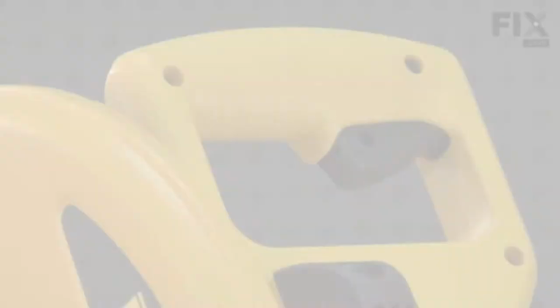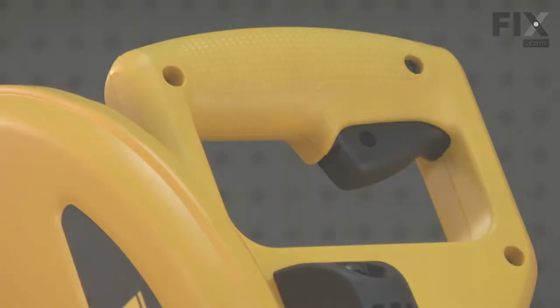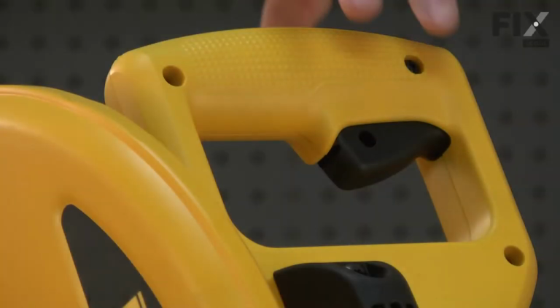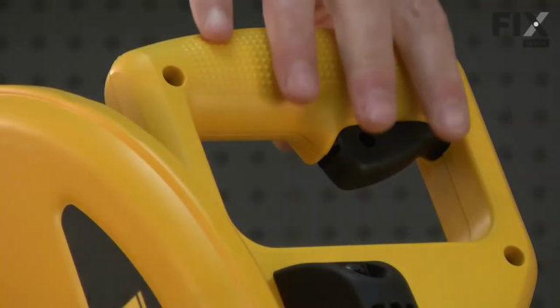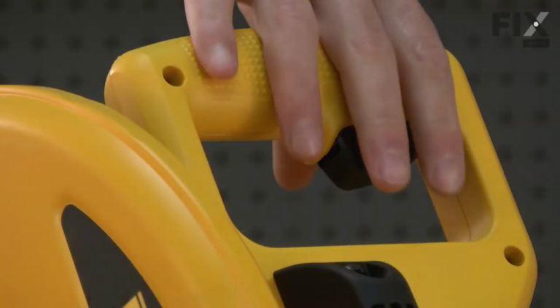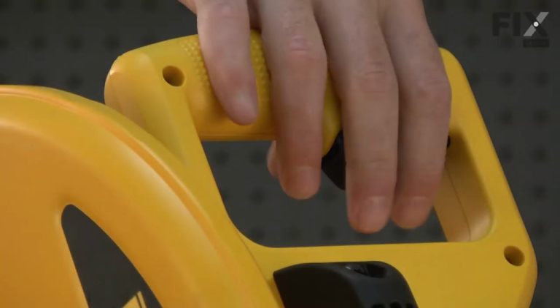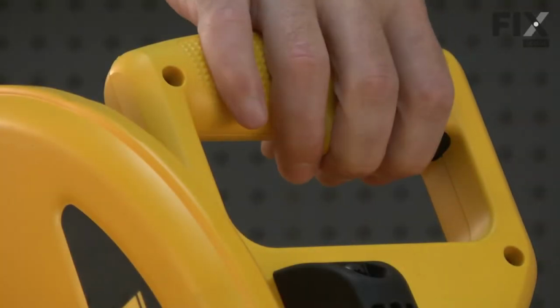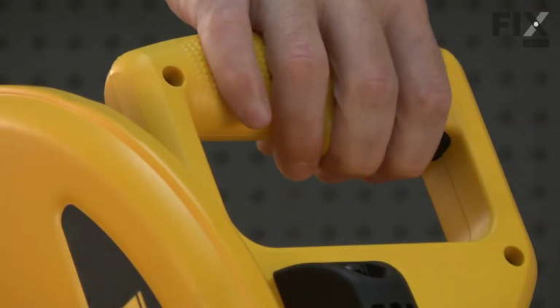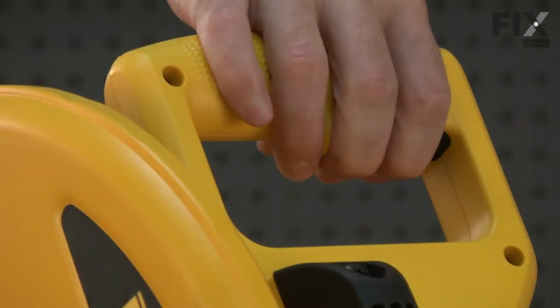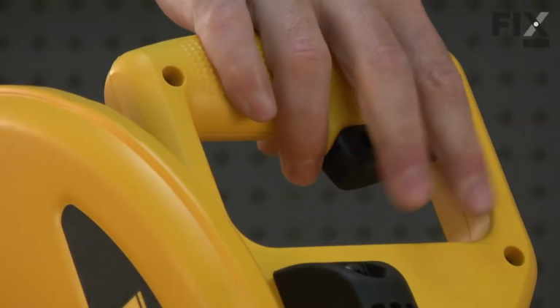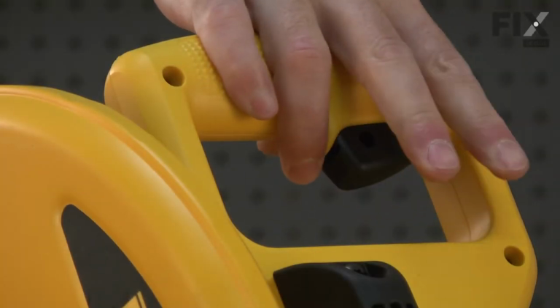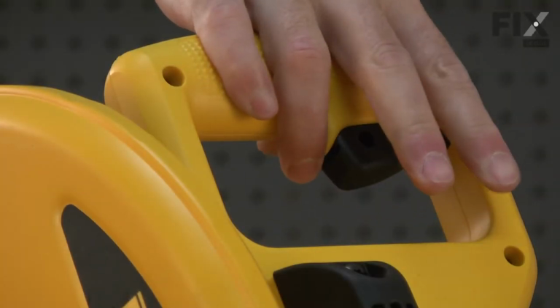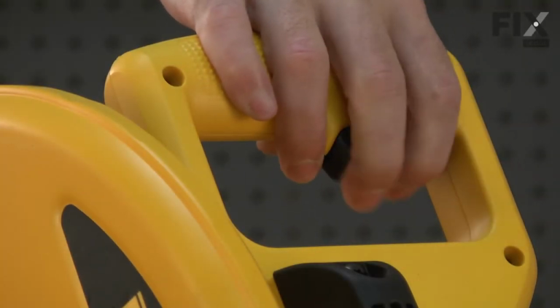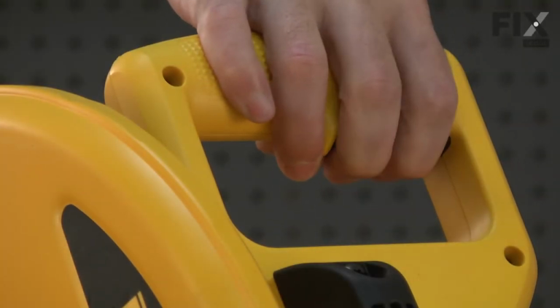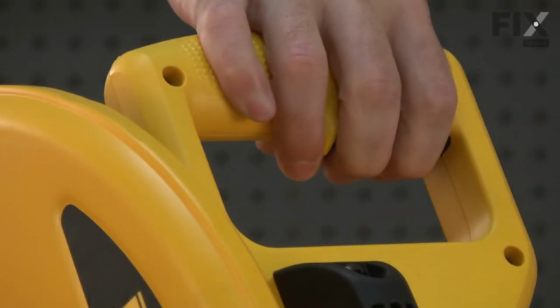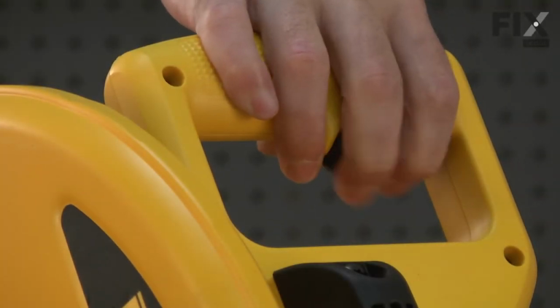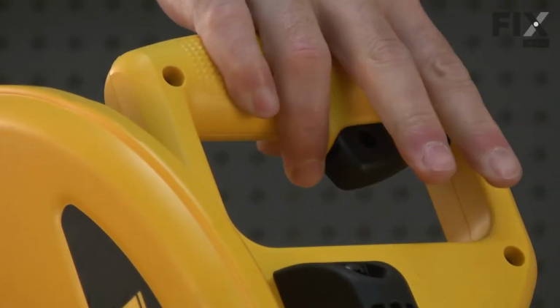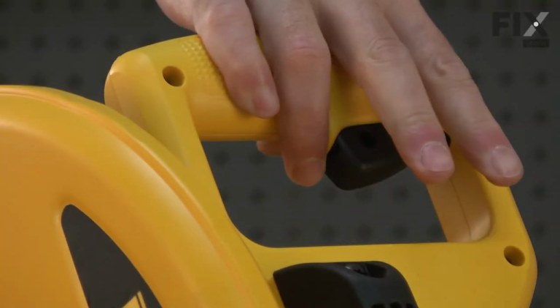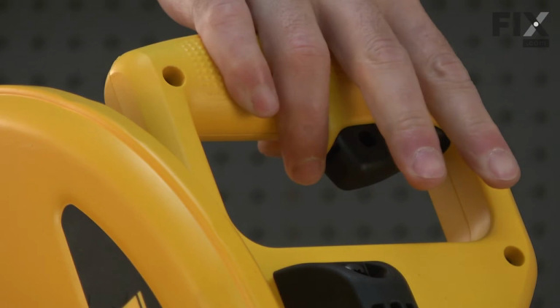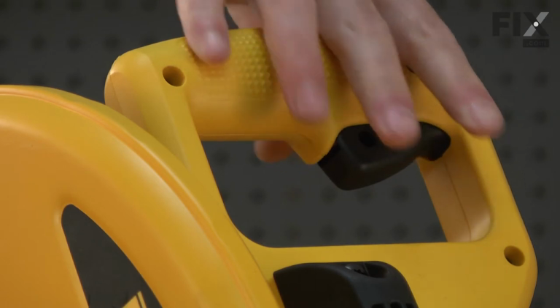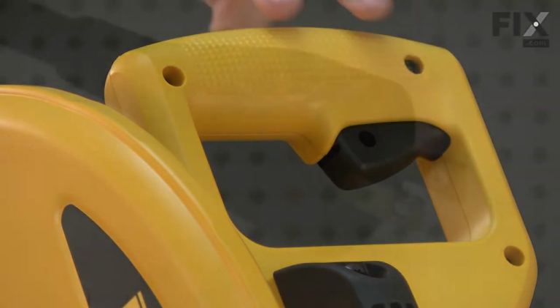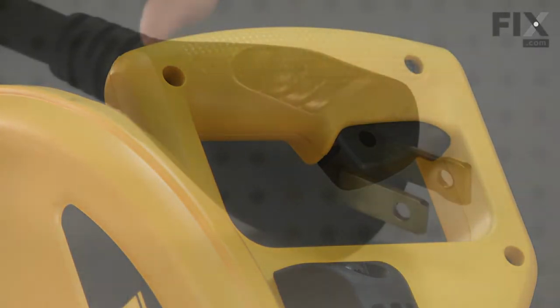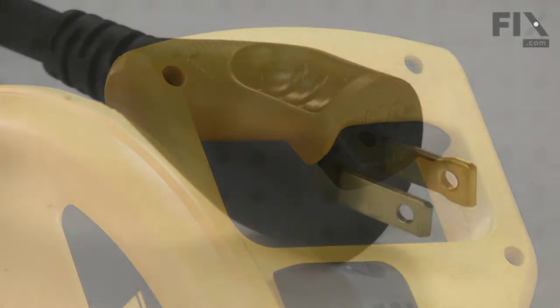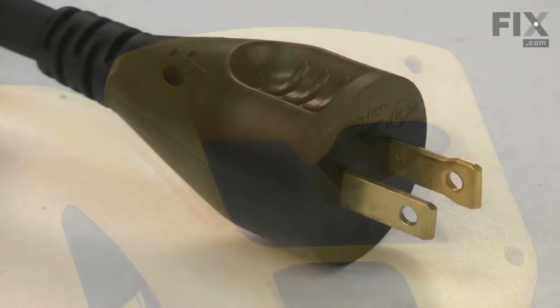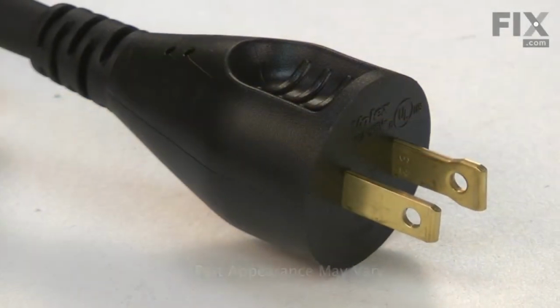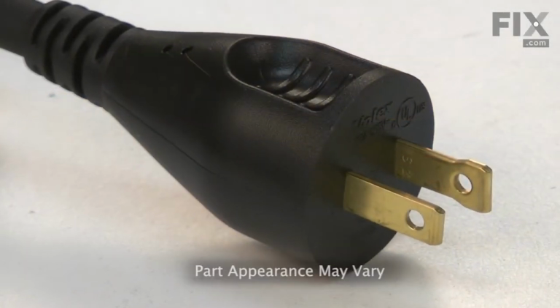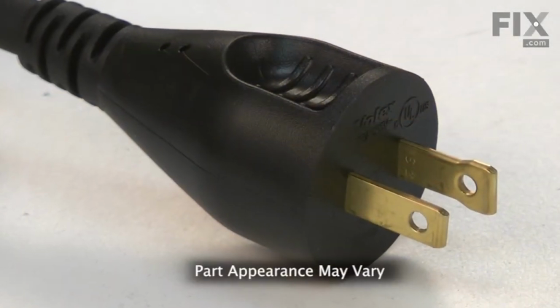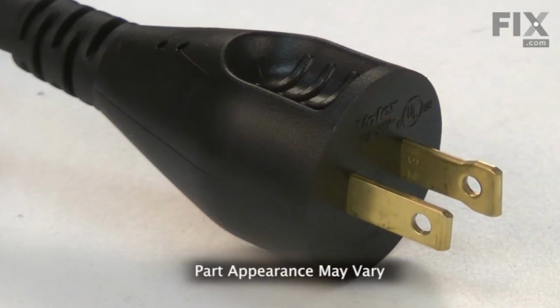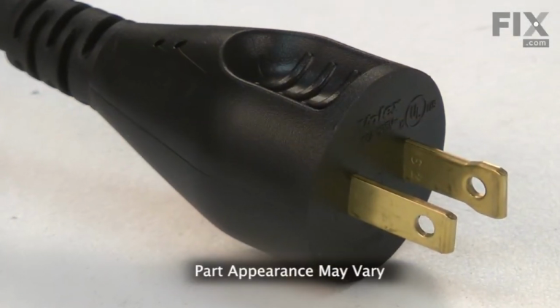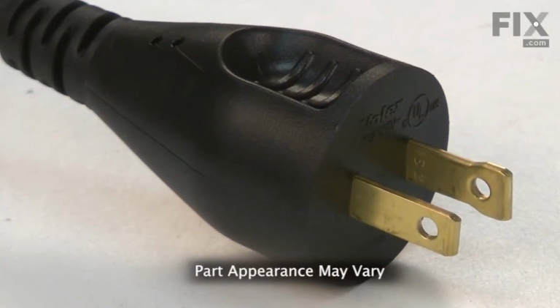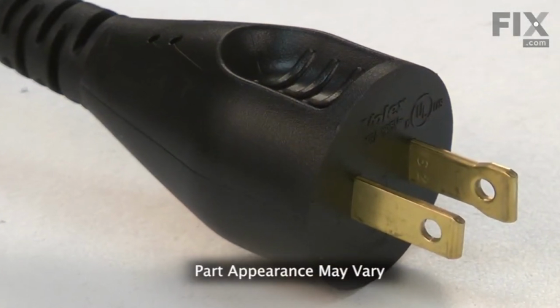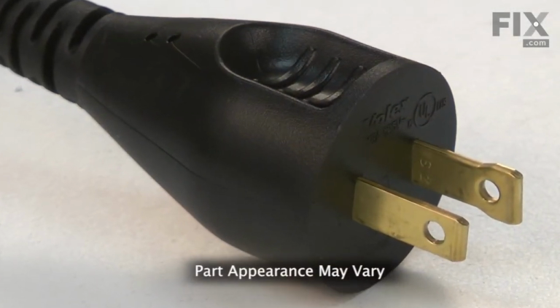Will your tool not turn on? Does it start and stop erratically when you pull the trigger? If so, it just might be time to replace the cord.